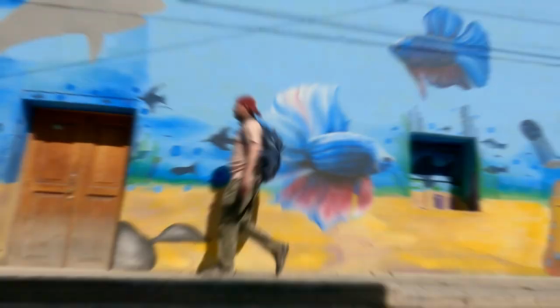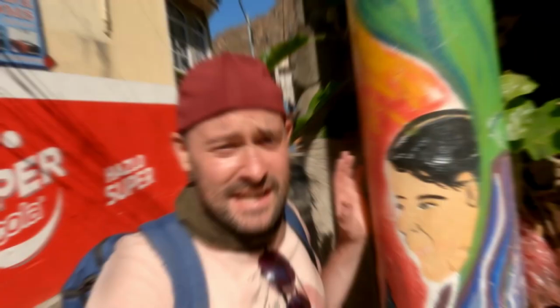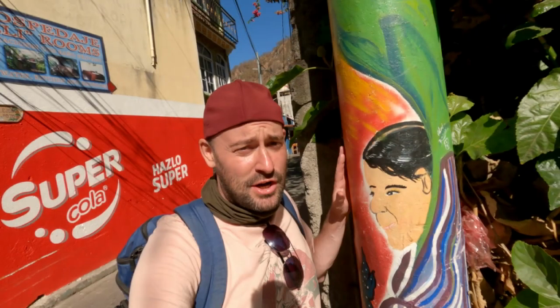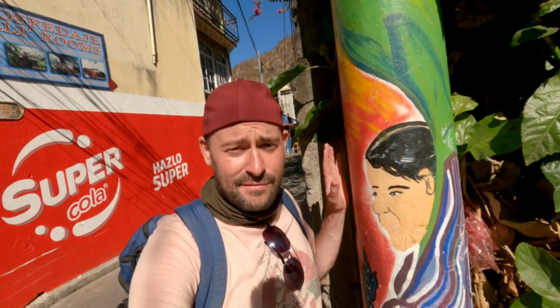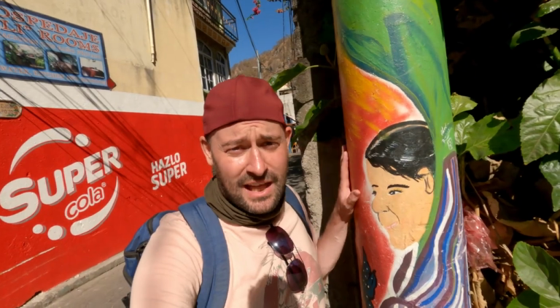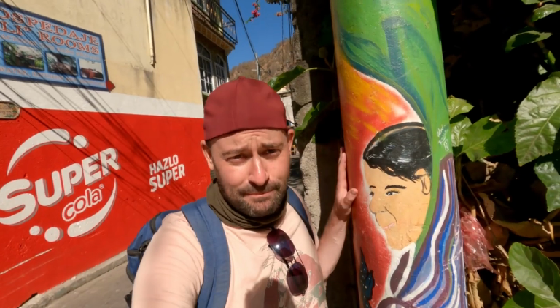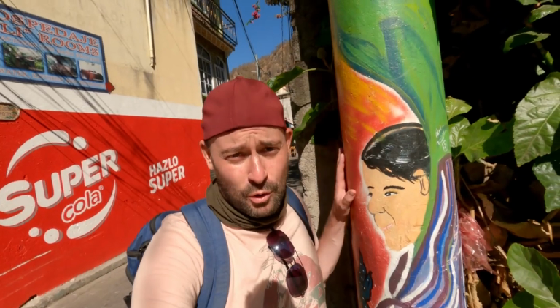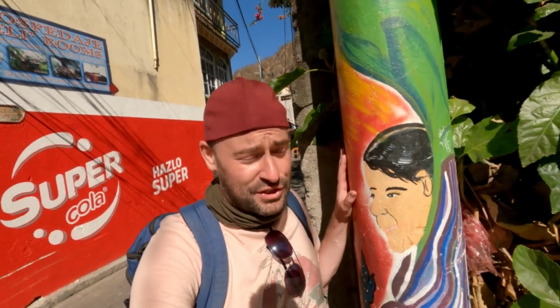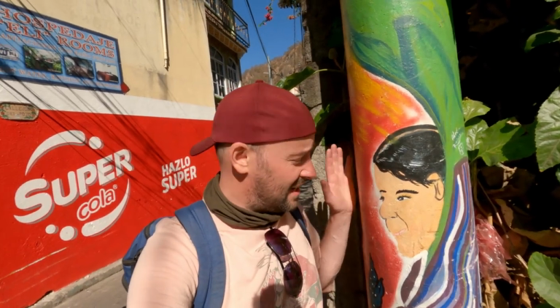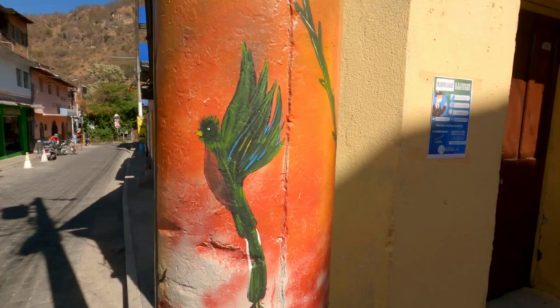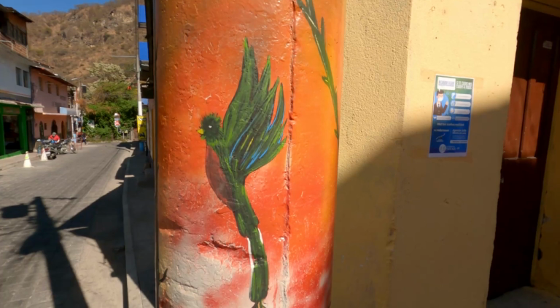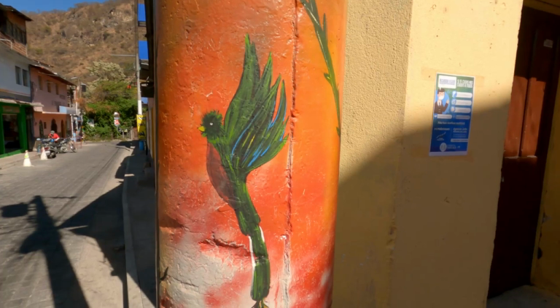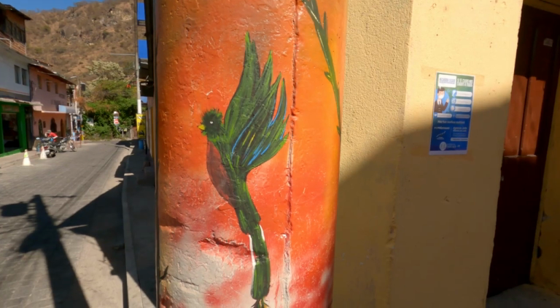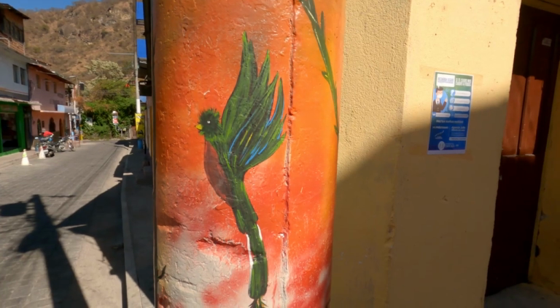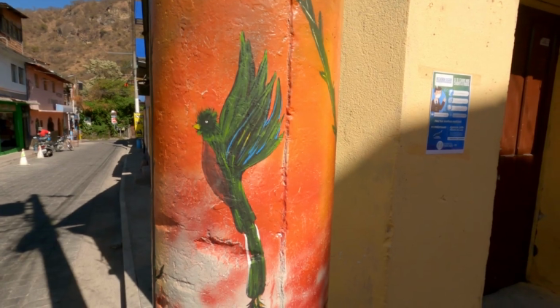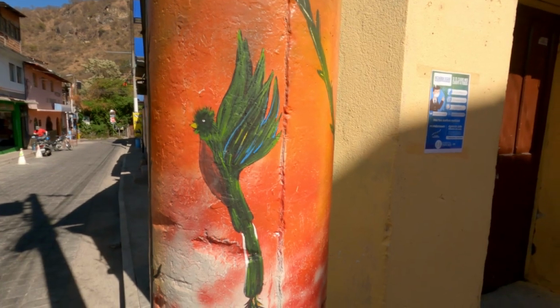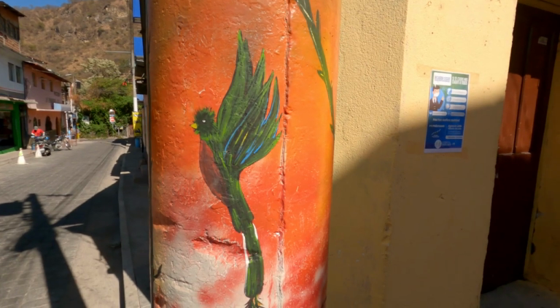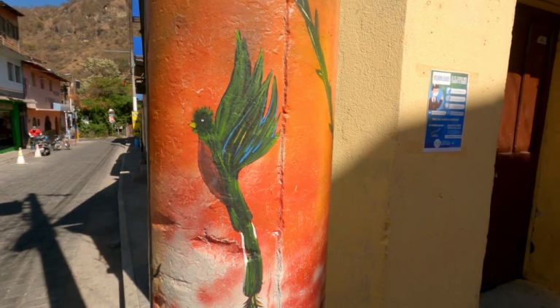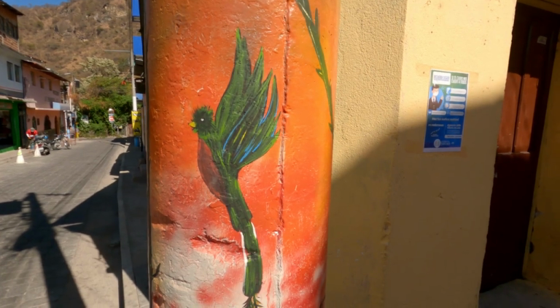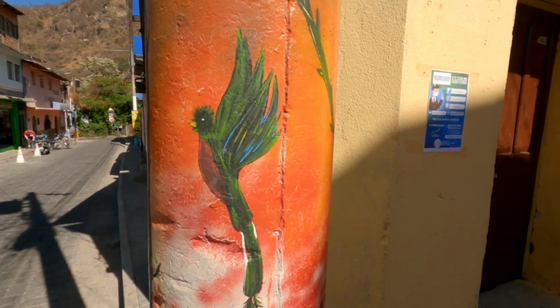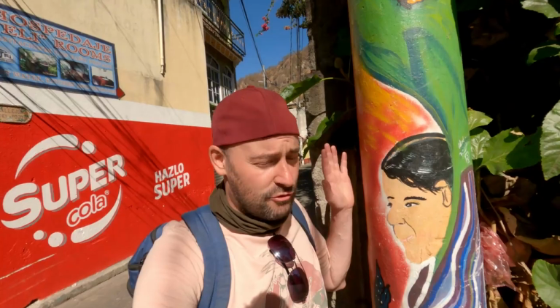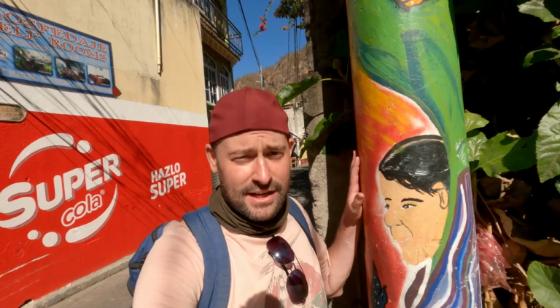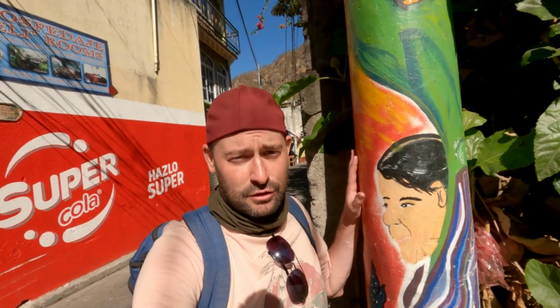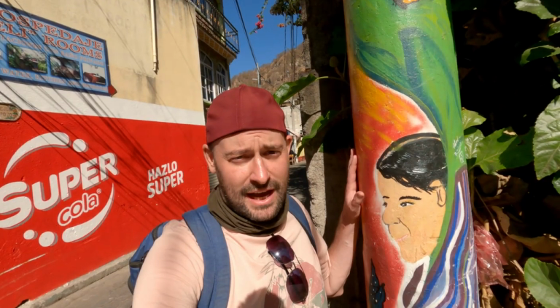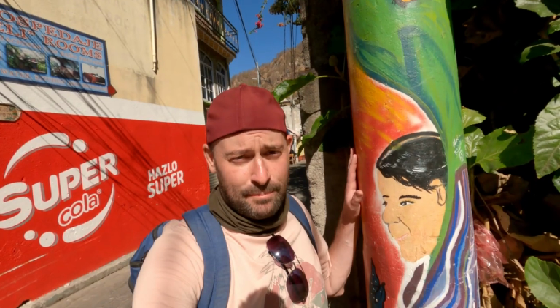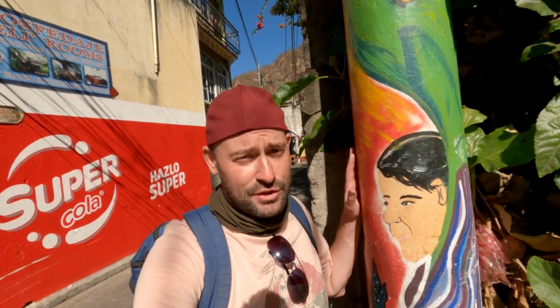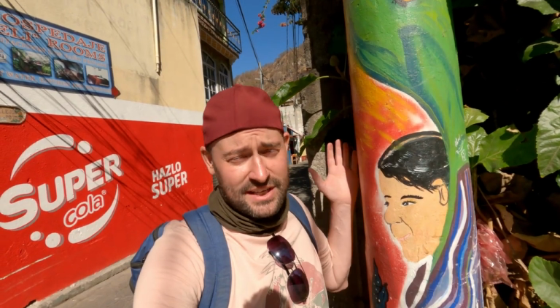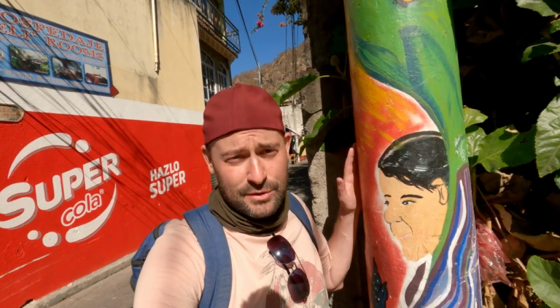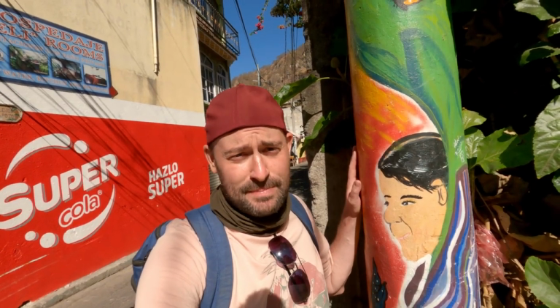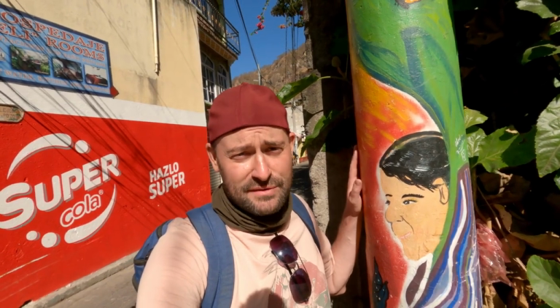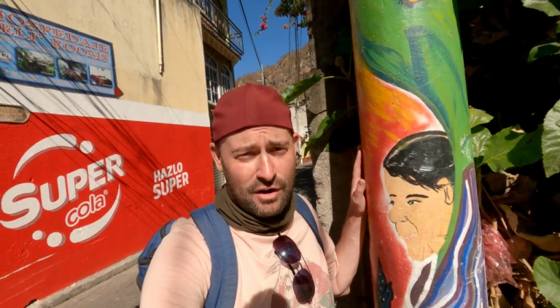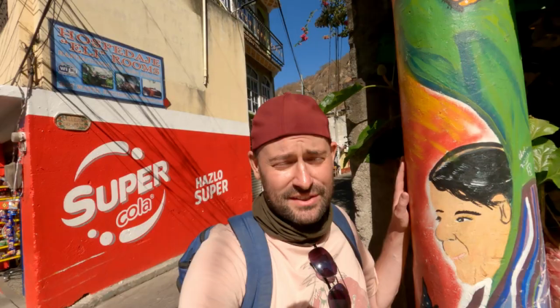Here you have a lamp post, and even it has street art on it. A regular lamp post — and now it's a piece of art.